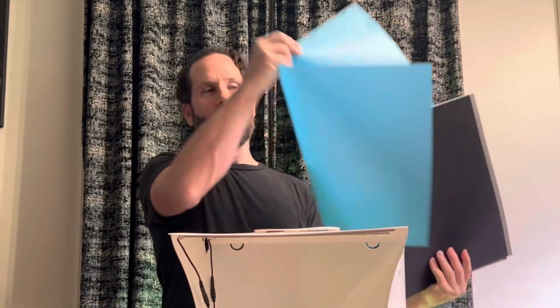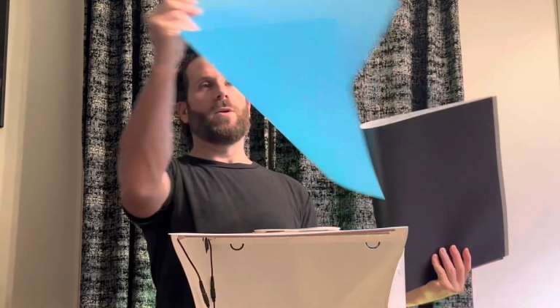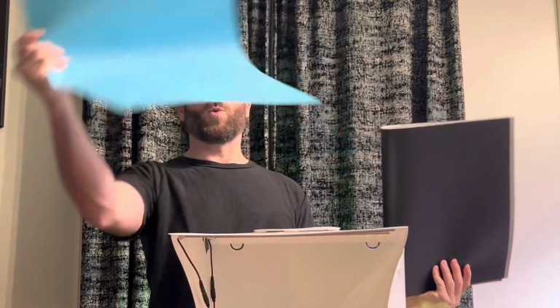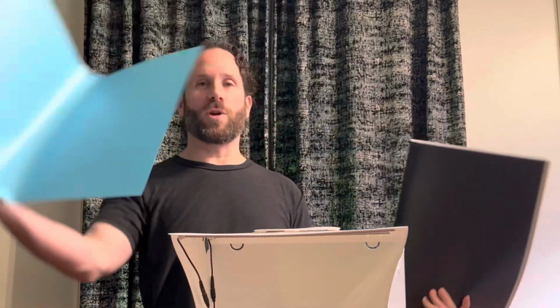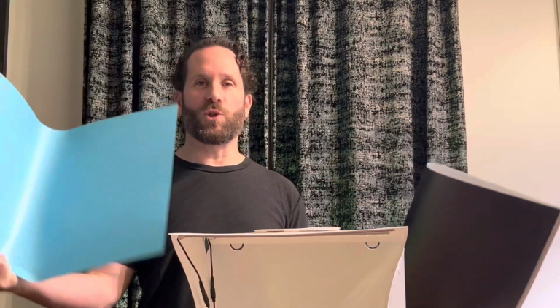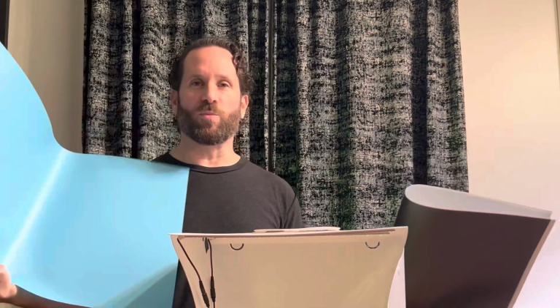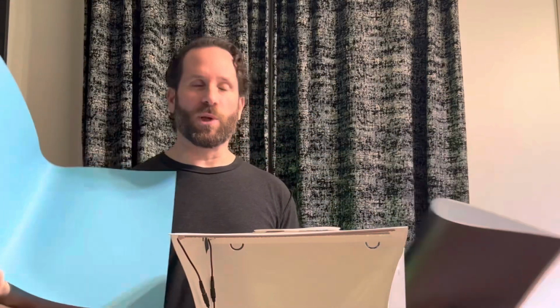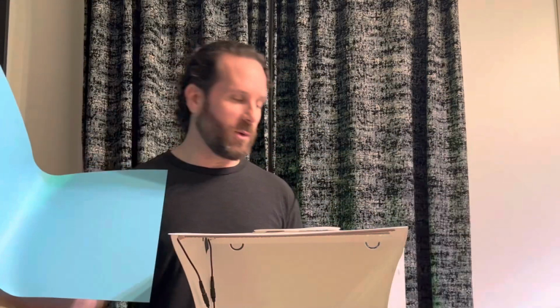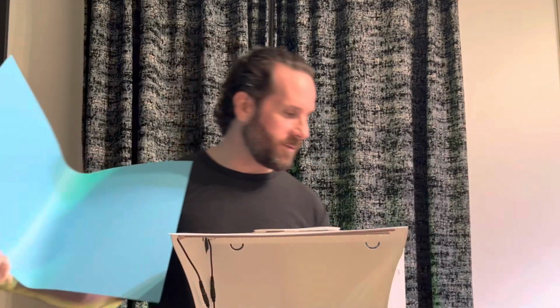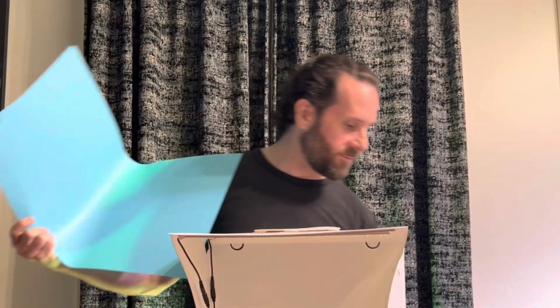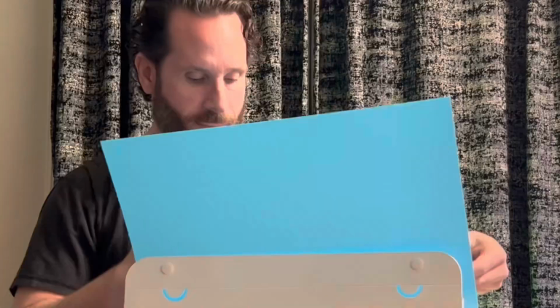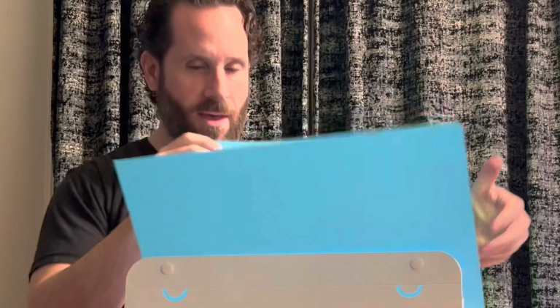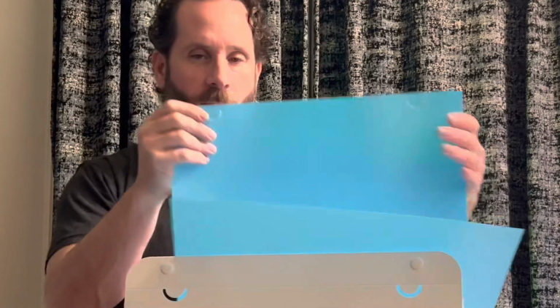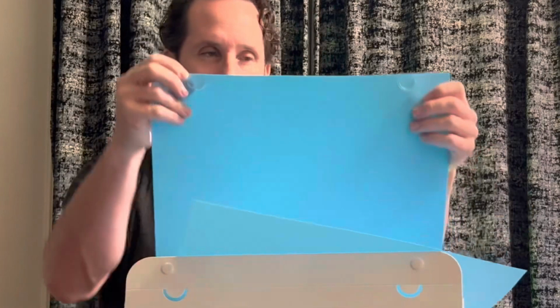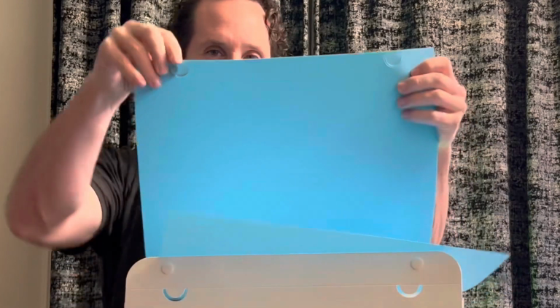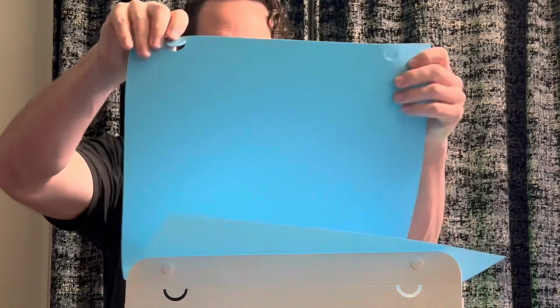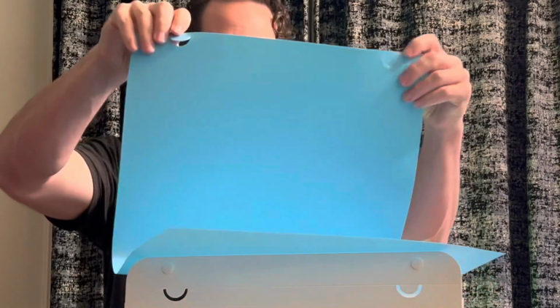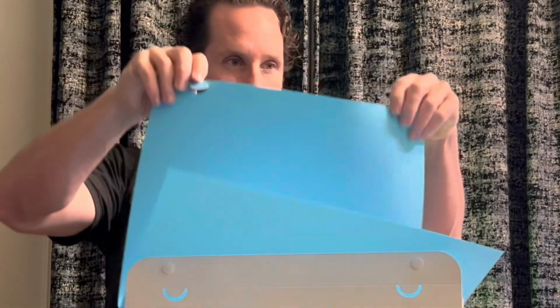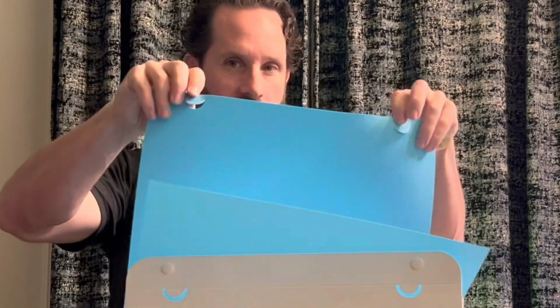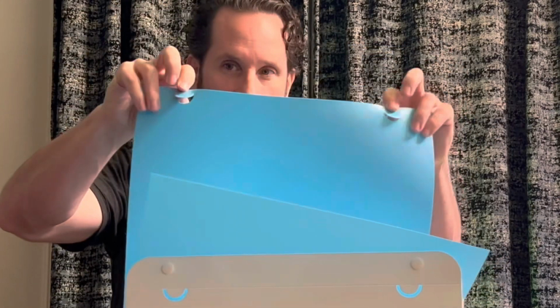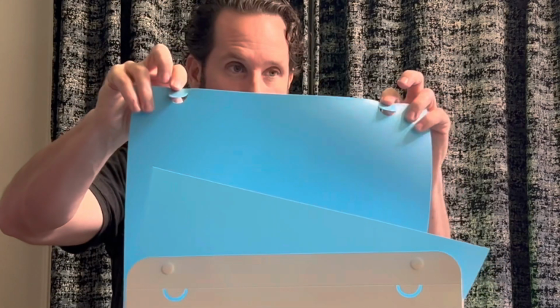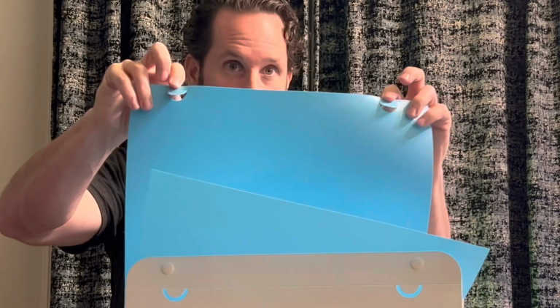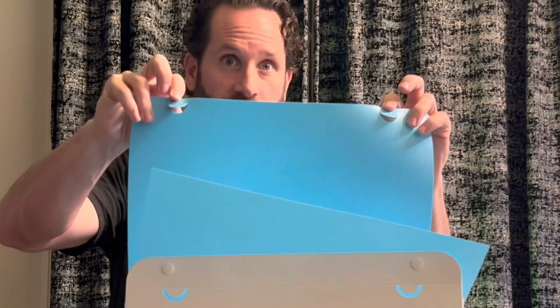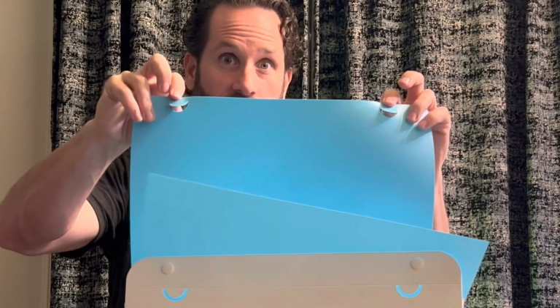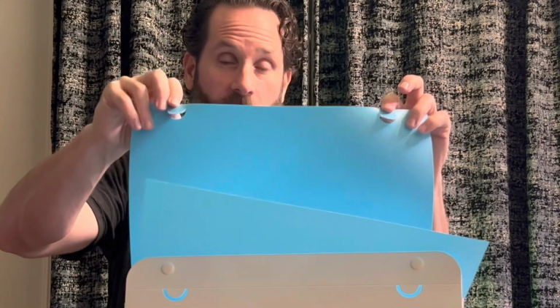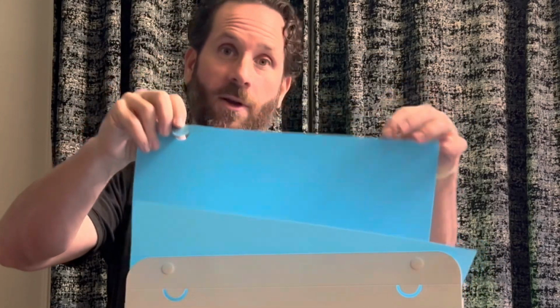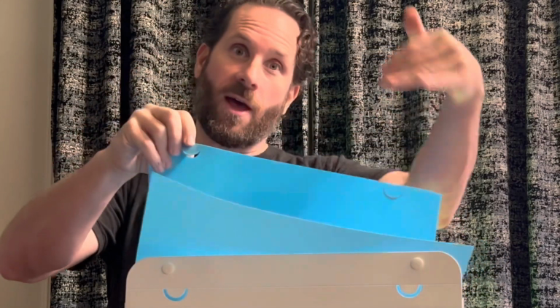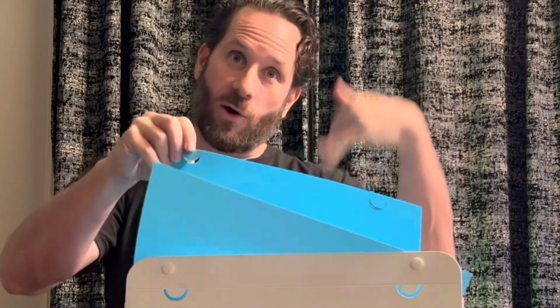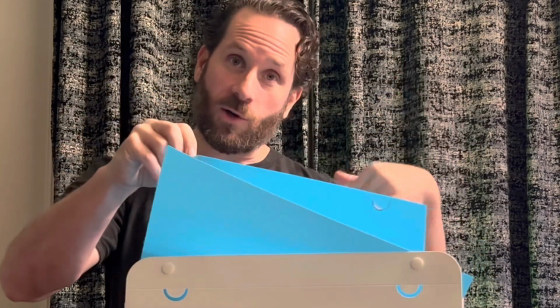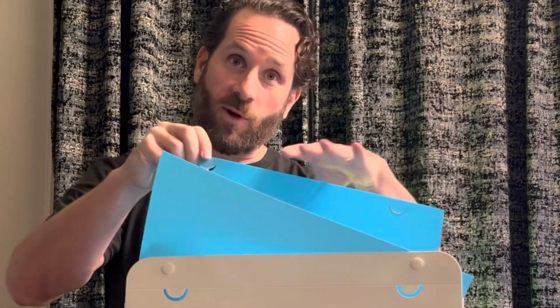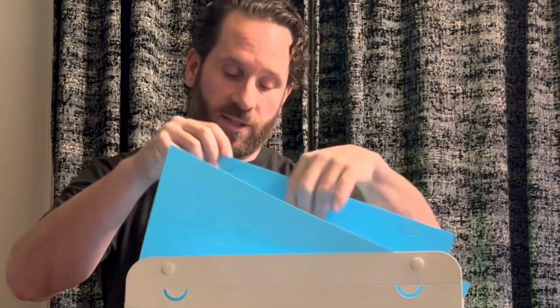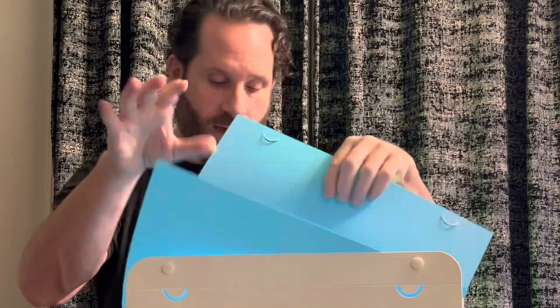So we're going to choose blue. We're going to take these little pieces here and hook them right on the top.